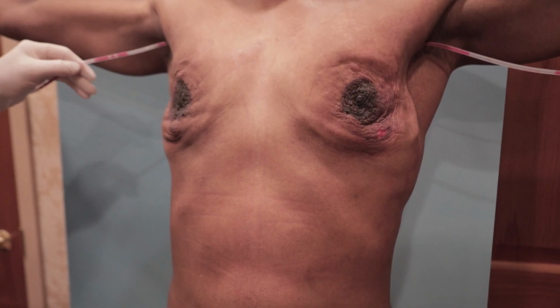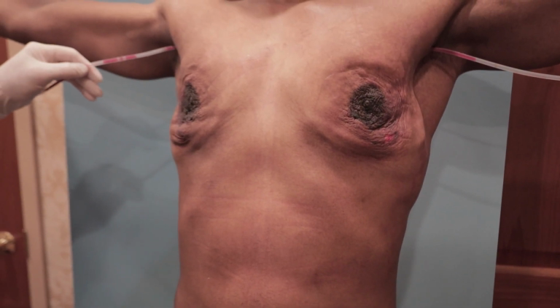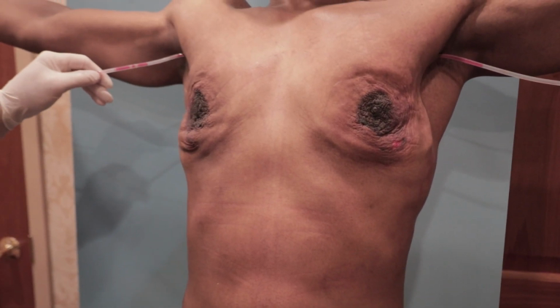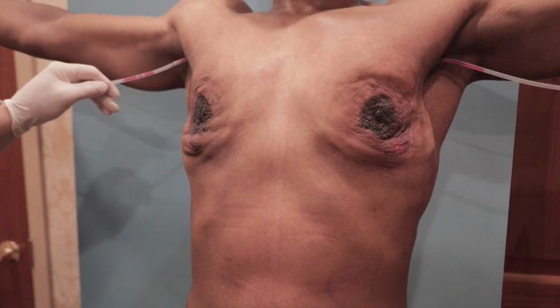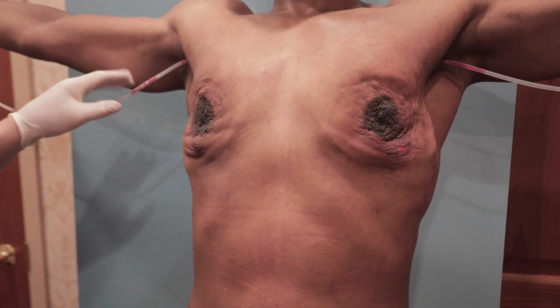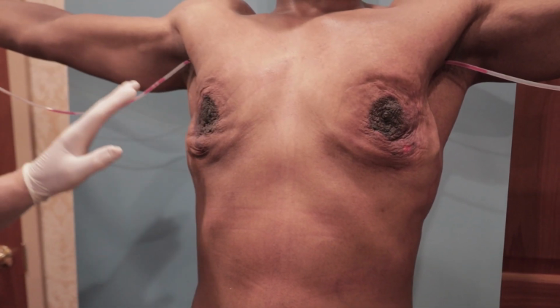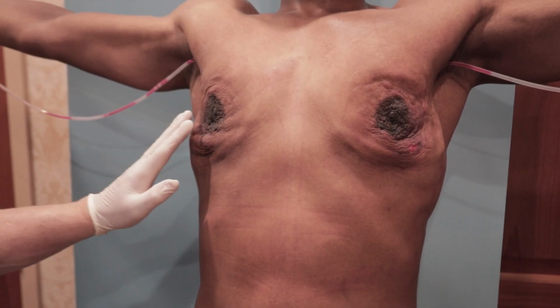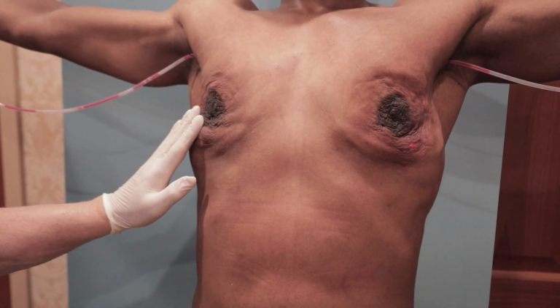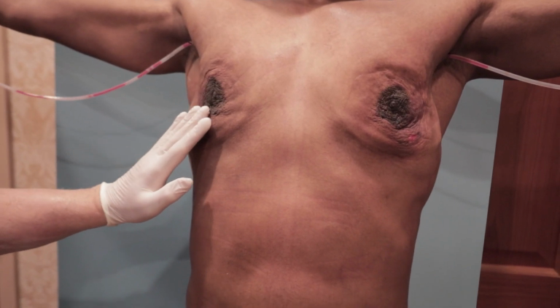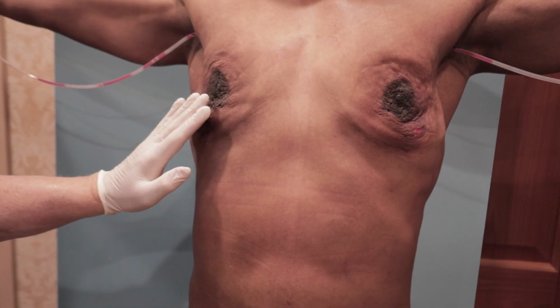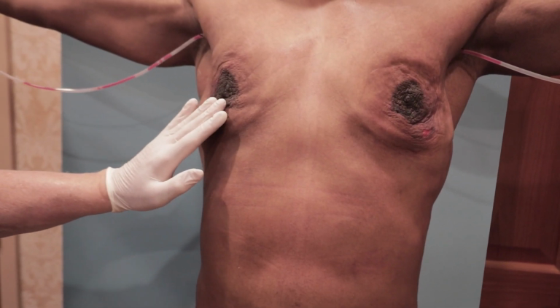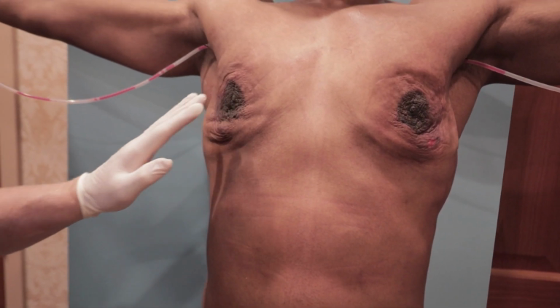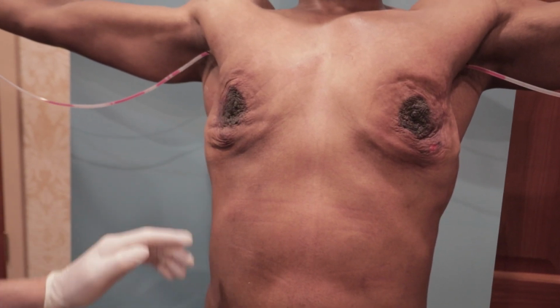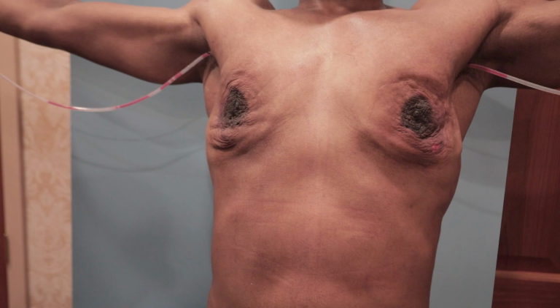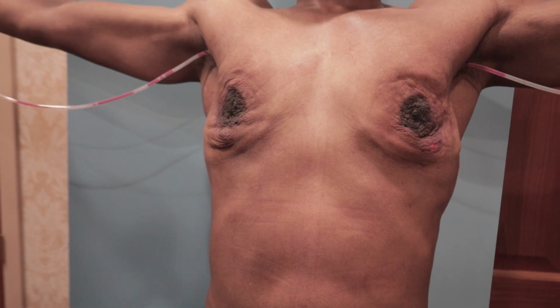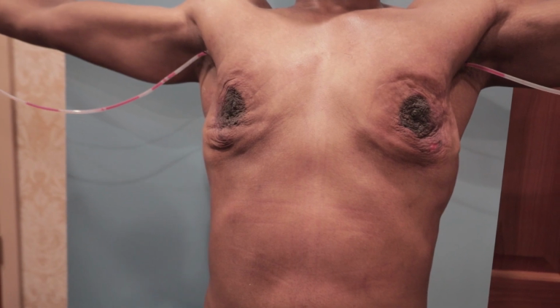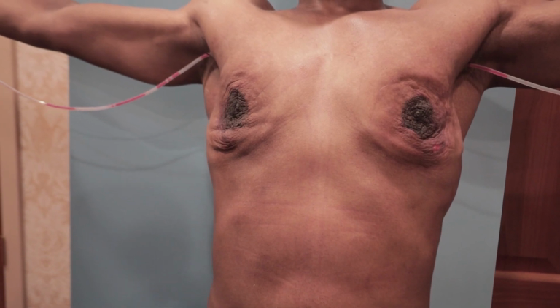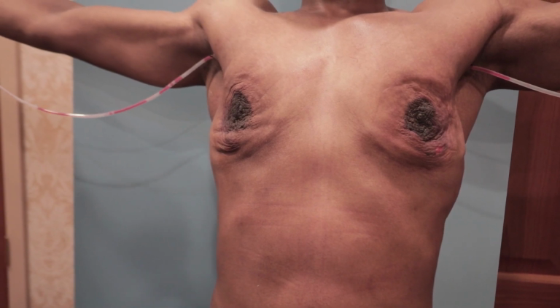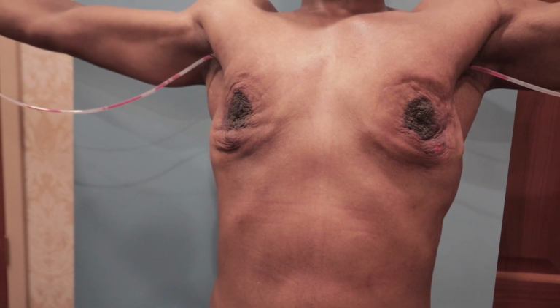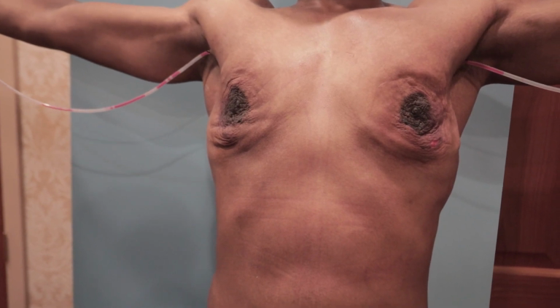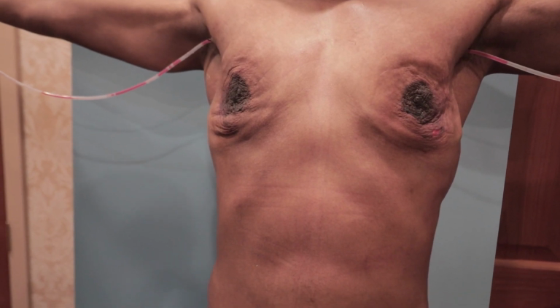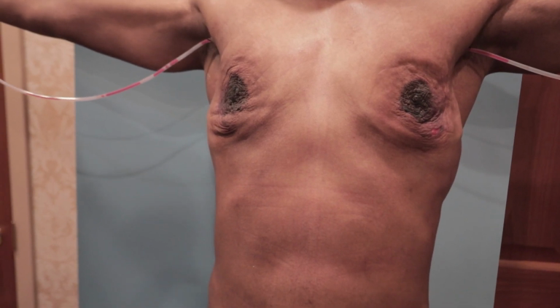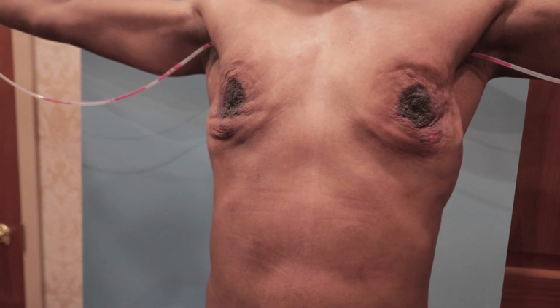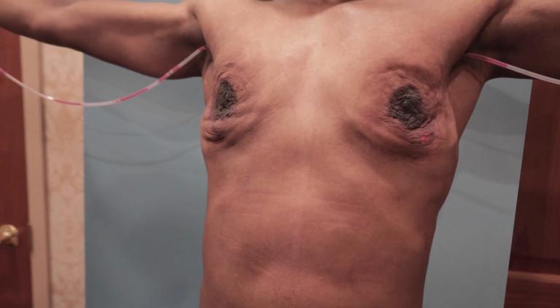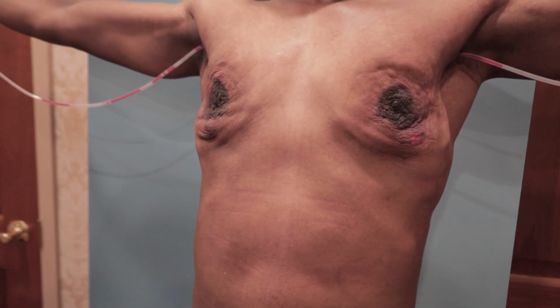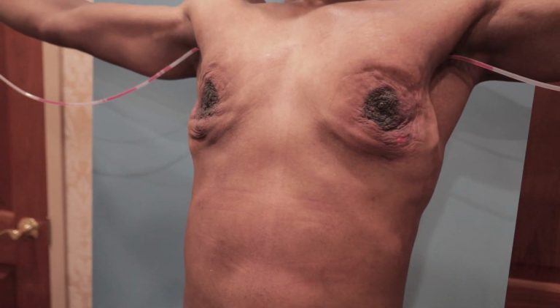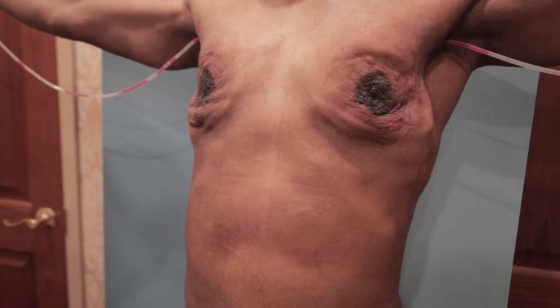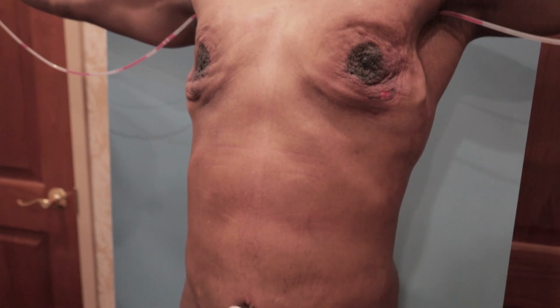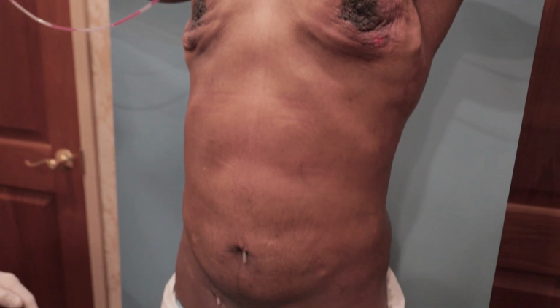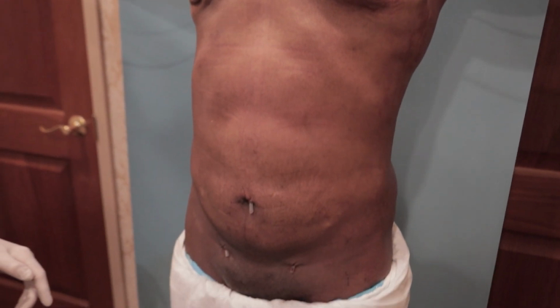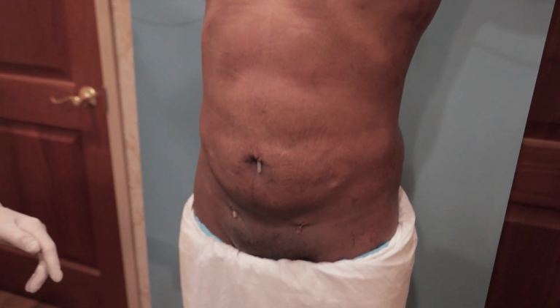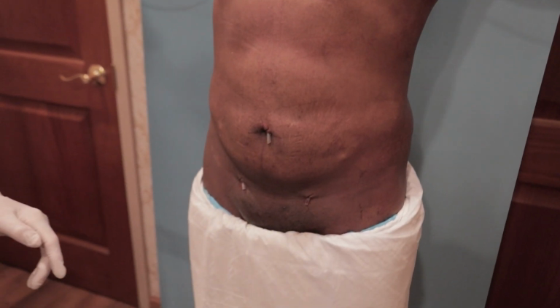These drains are going to stay in for about a week more, even the drains right over here, because they are still draining.